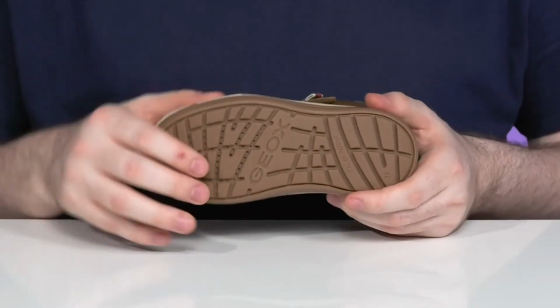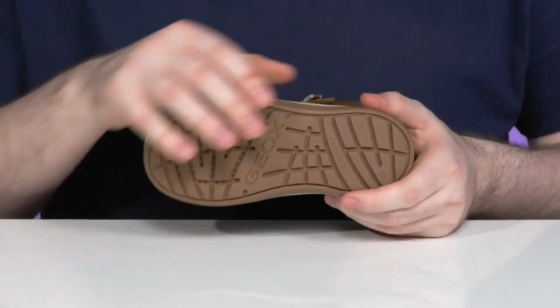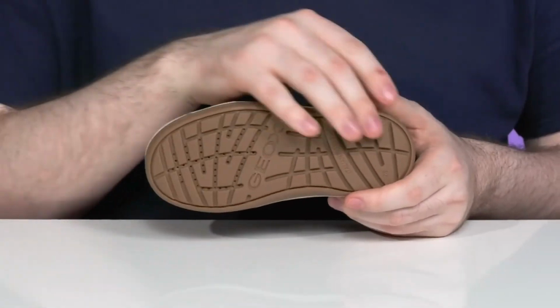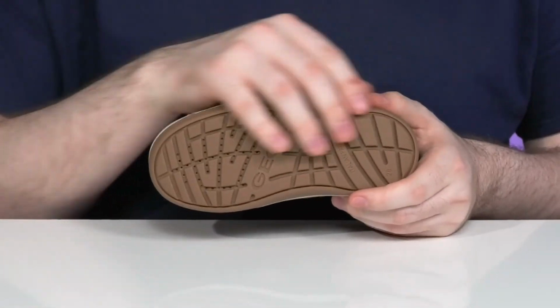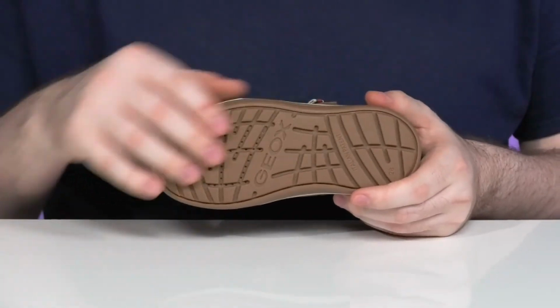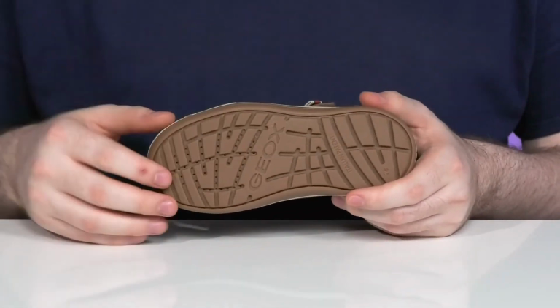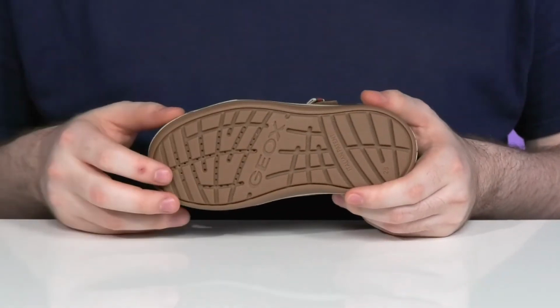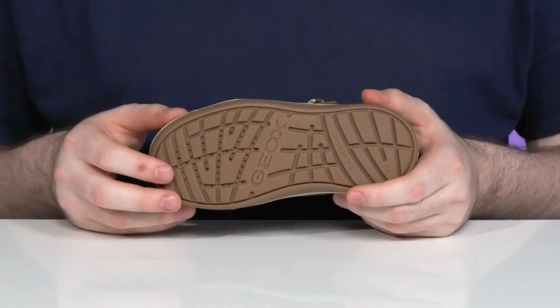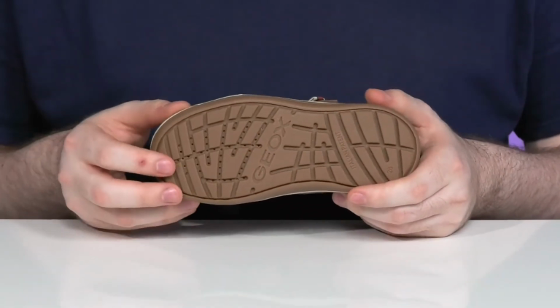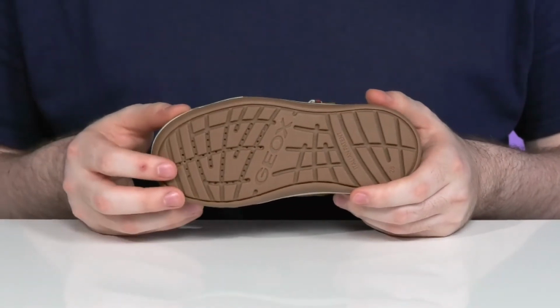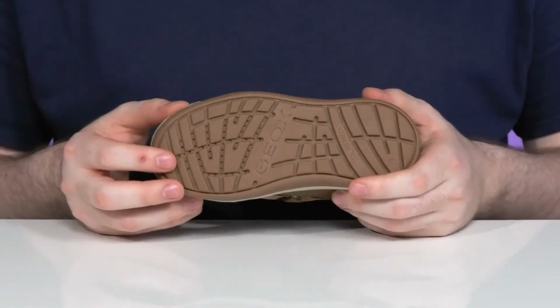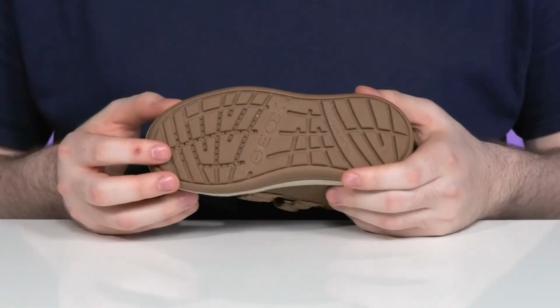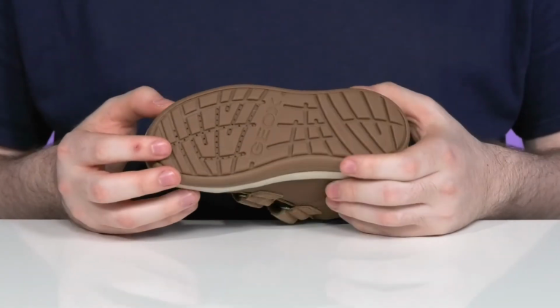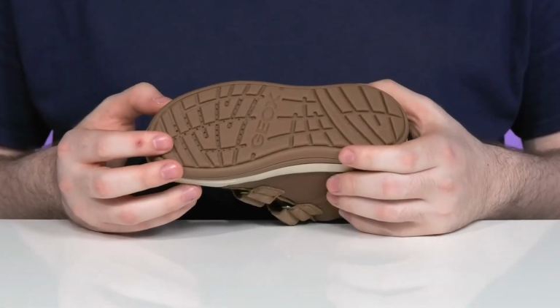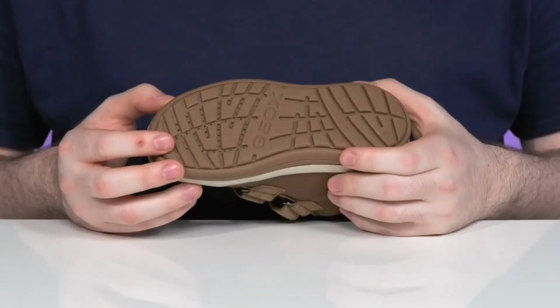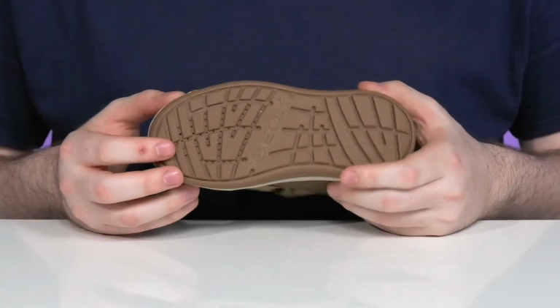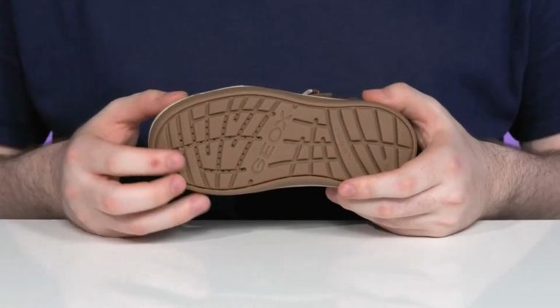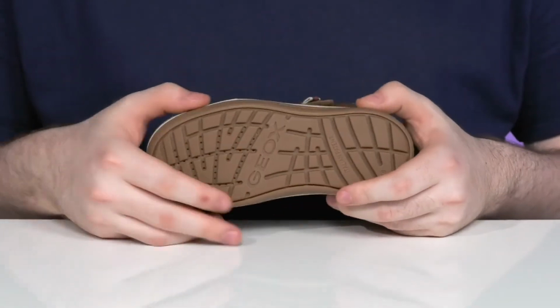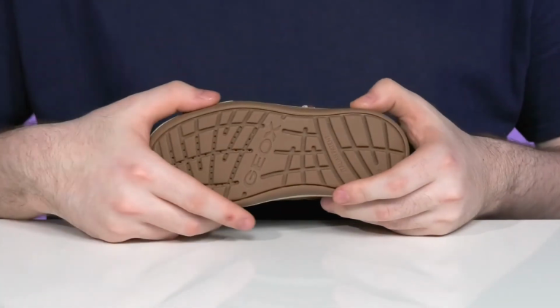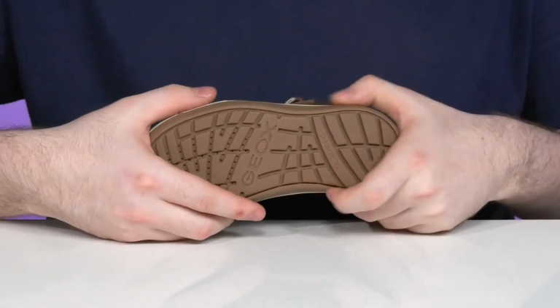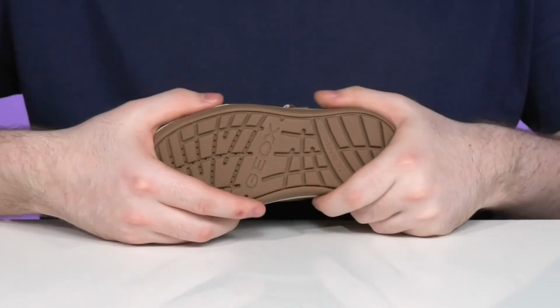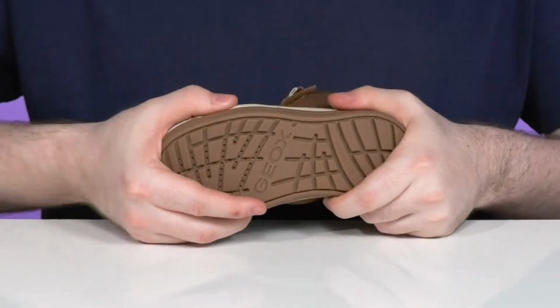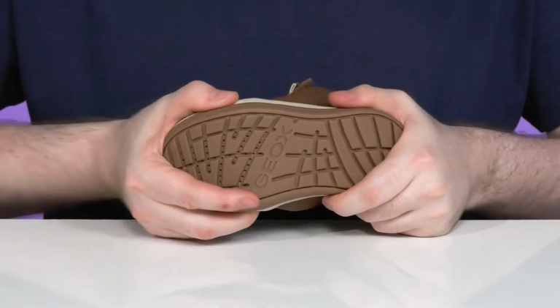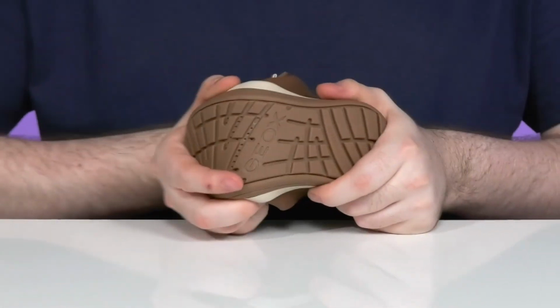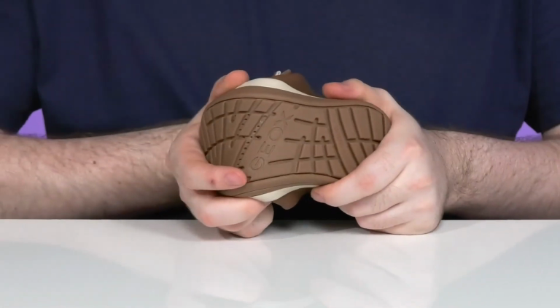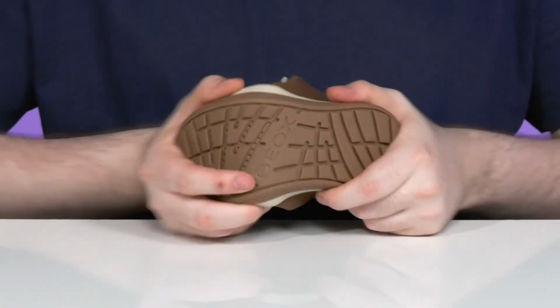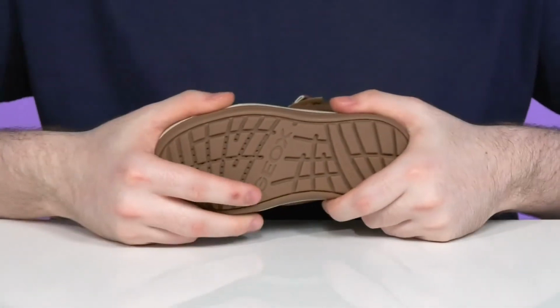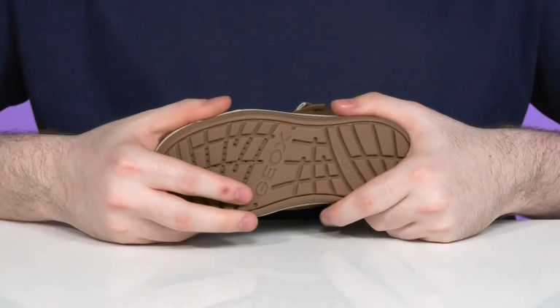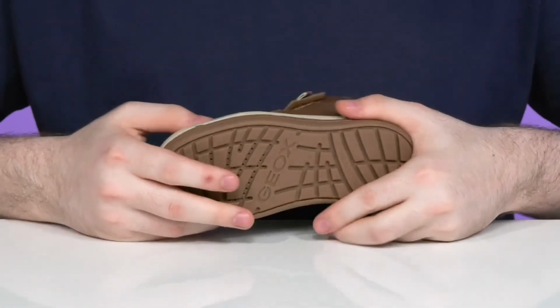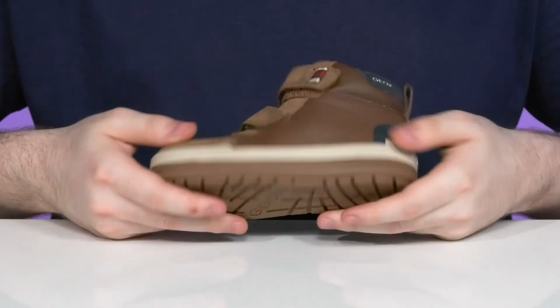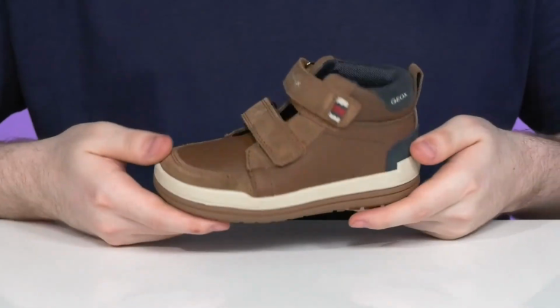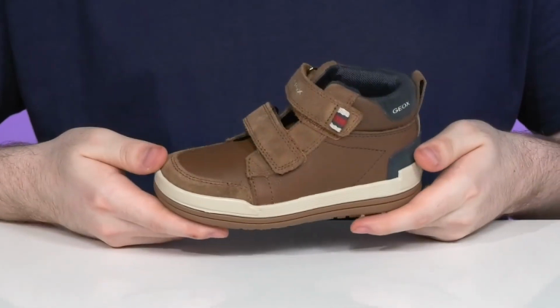It's made with durable rubber that's super grippy and reliable with the flex zone in the forefoot.